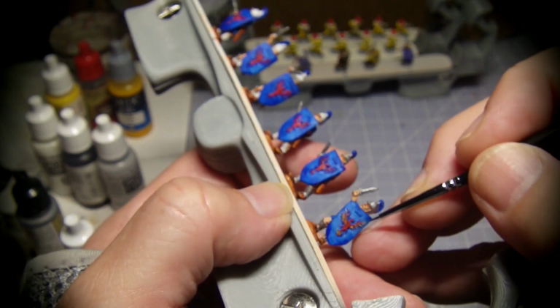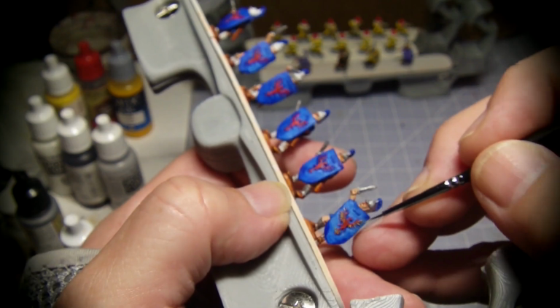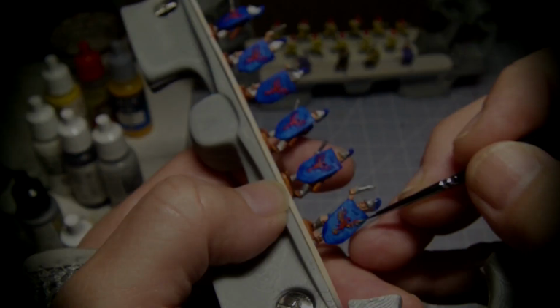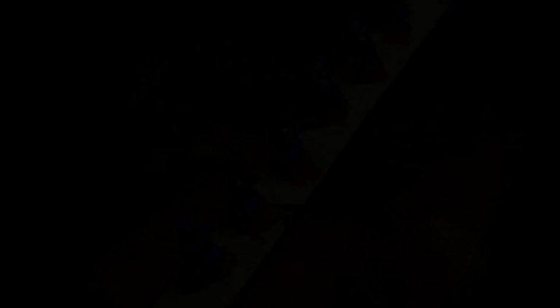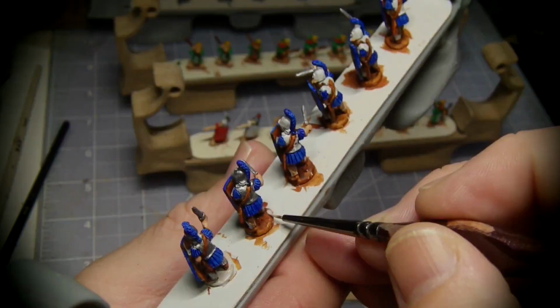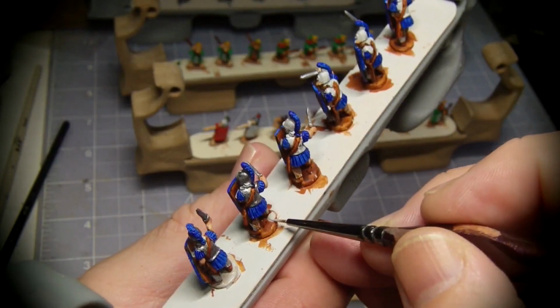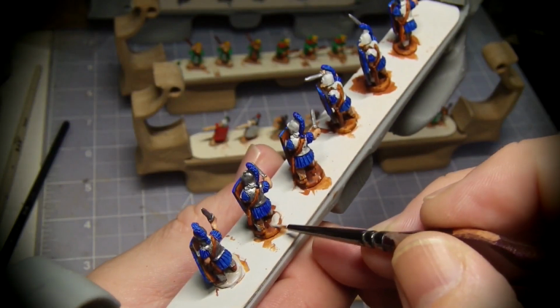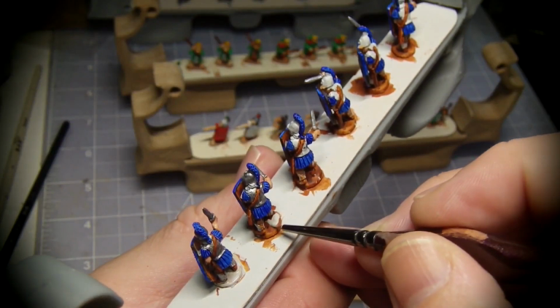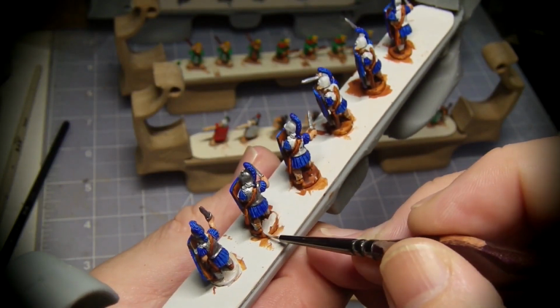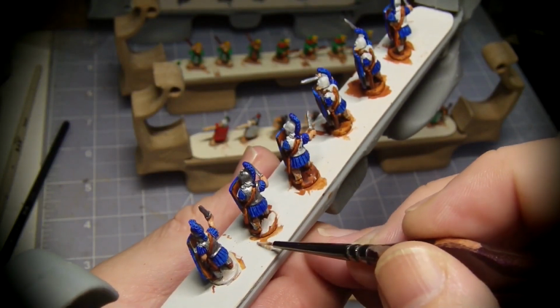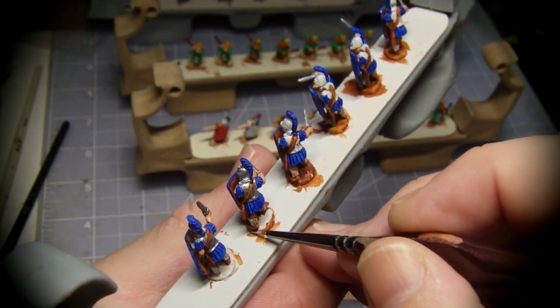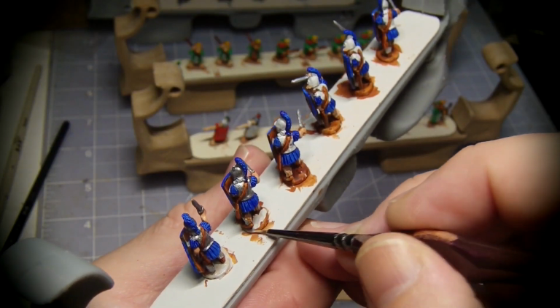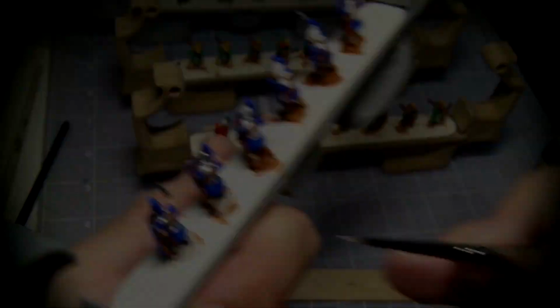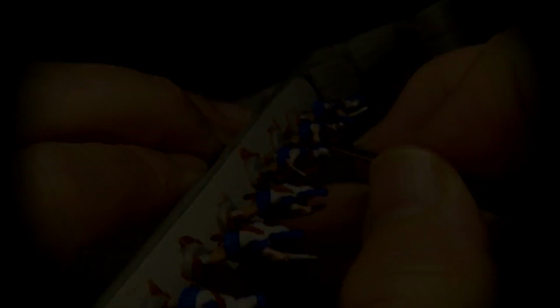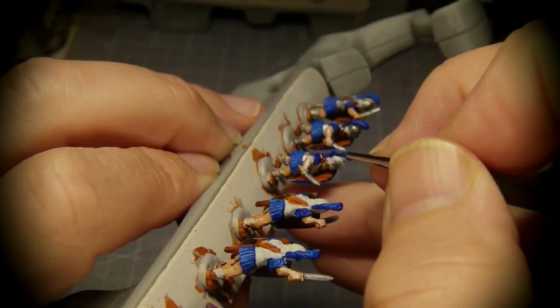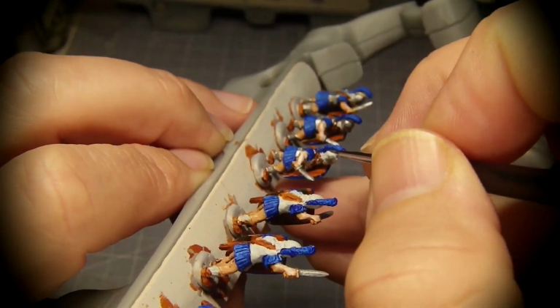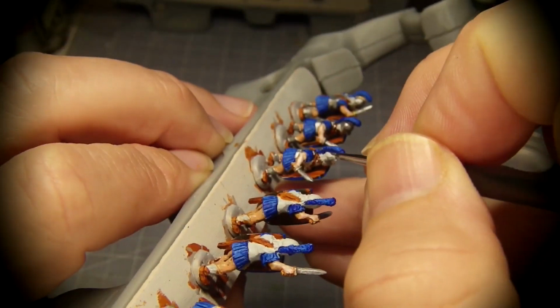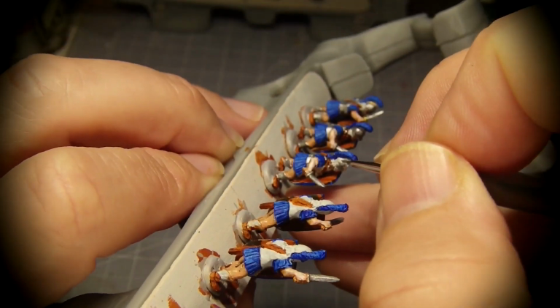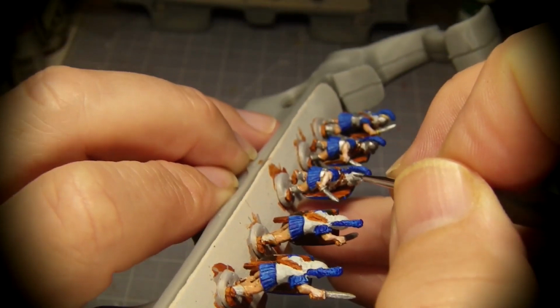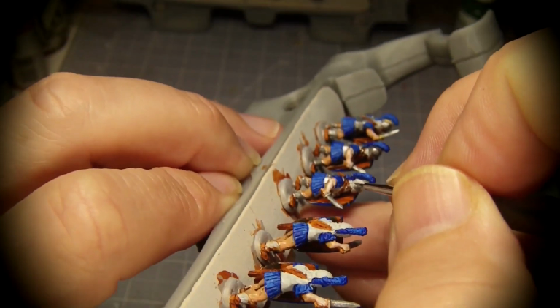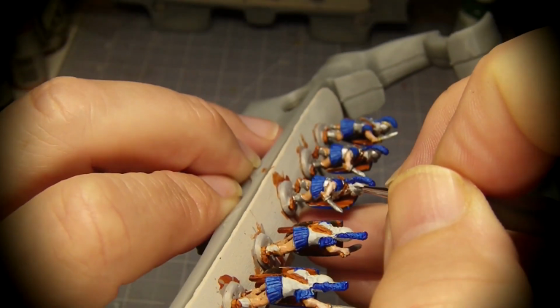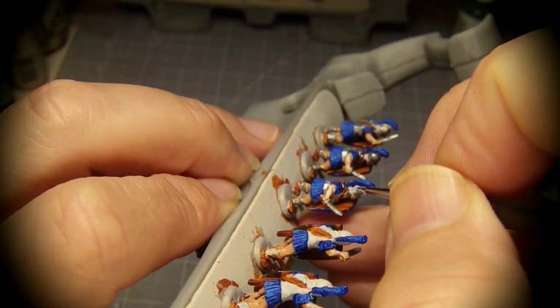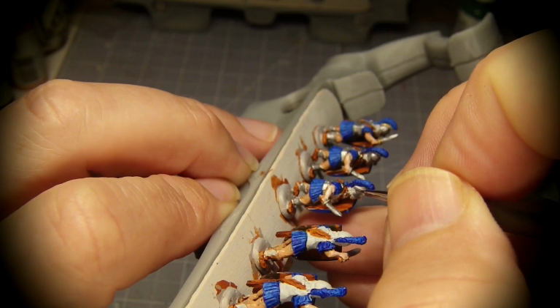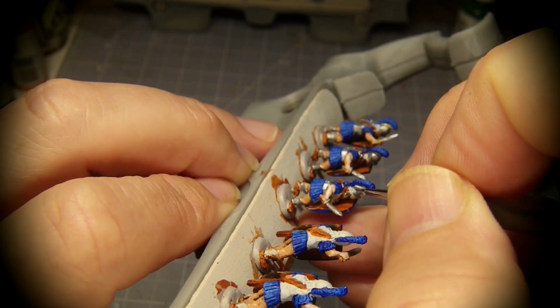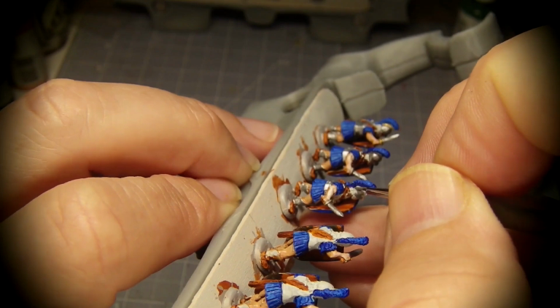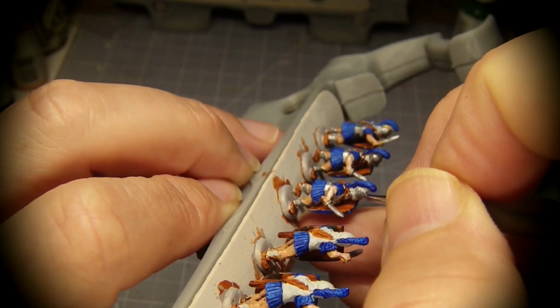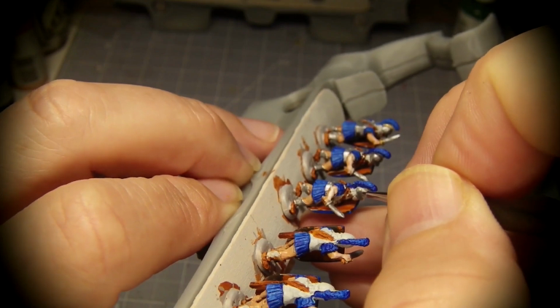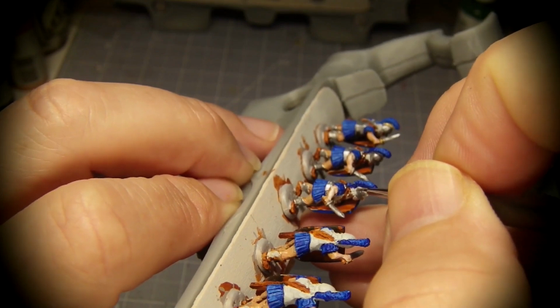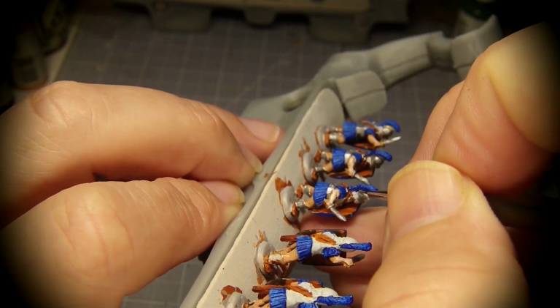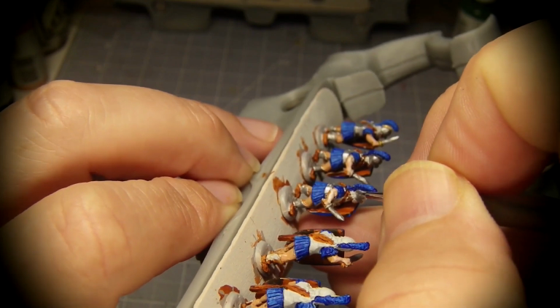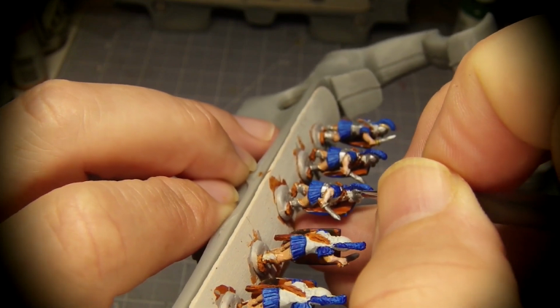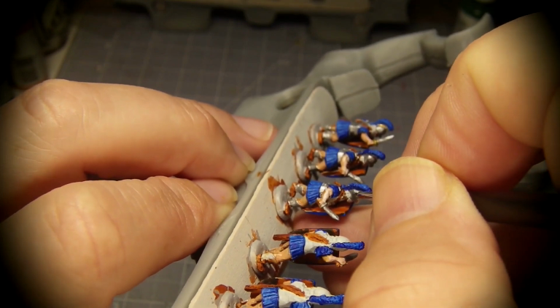I make a grey glaze over the already brown bases. Then I finish up the rest of the armor metallics.